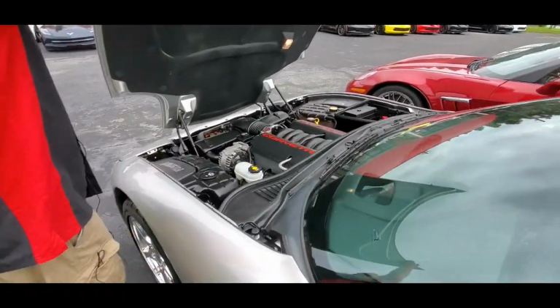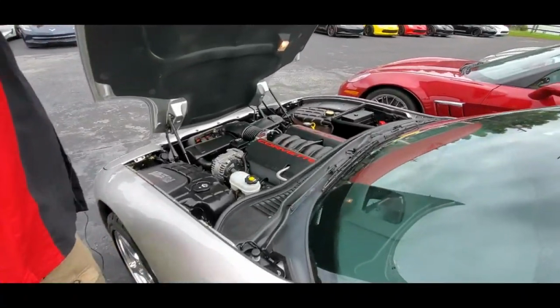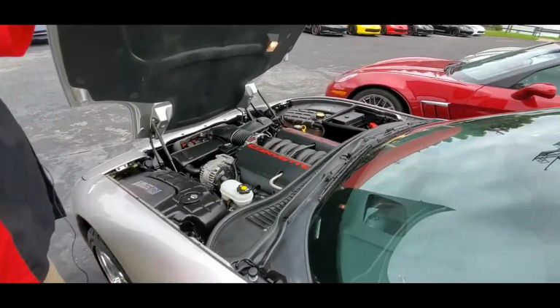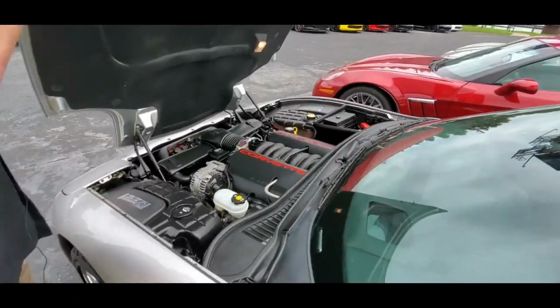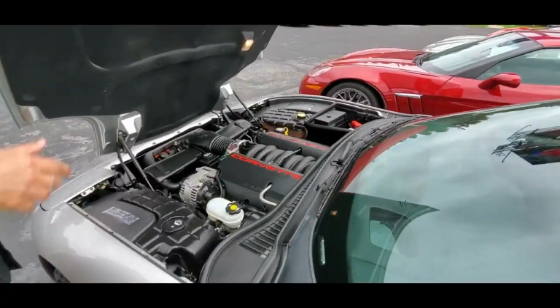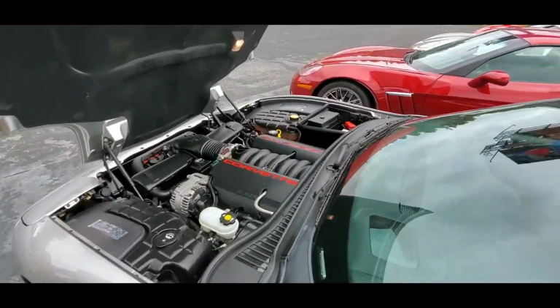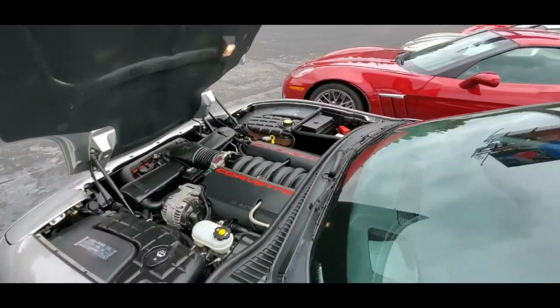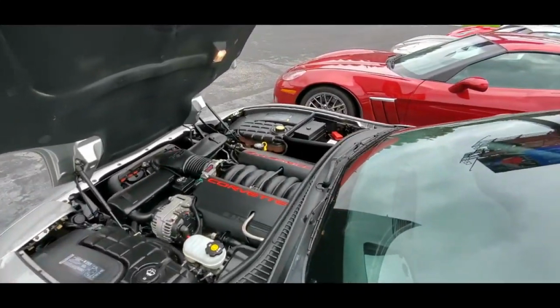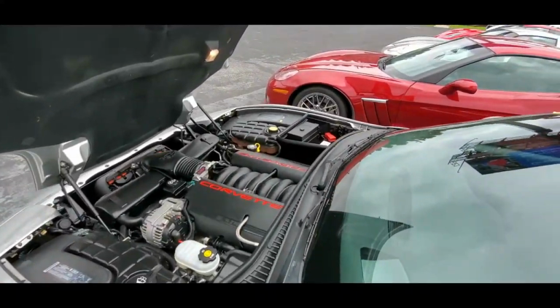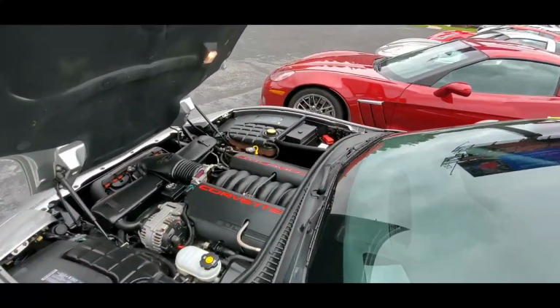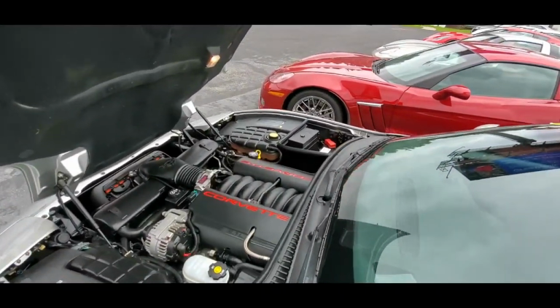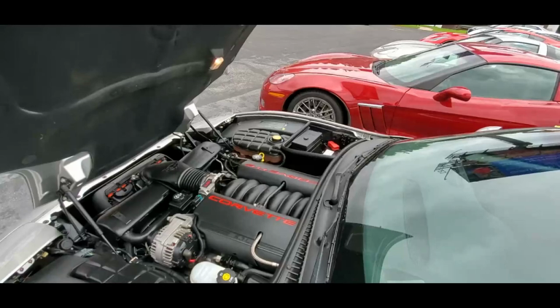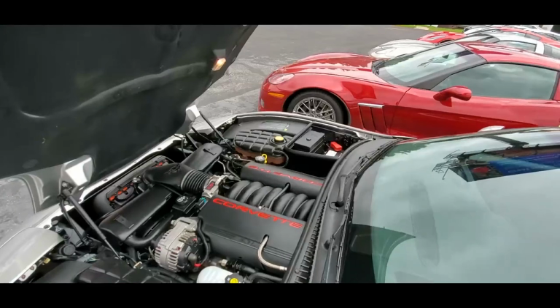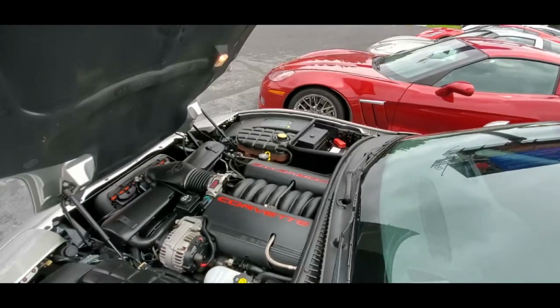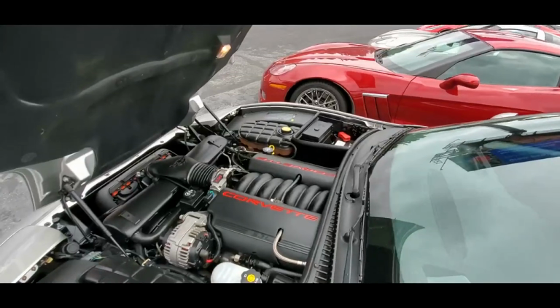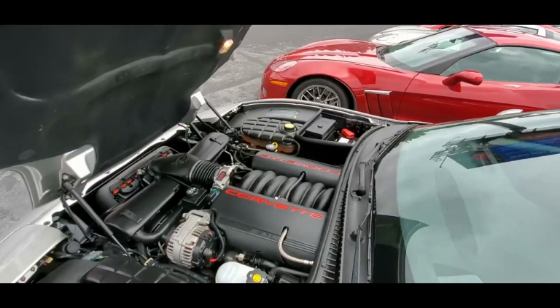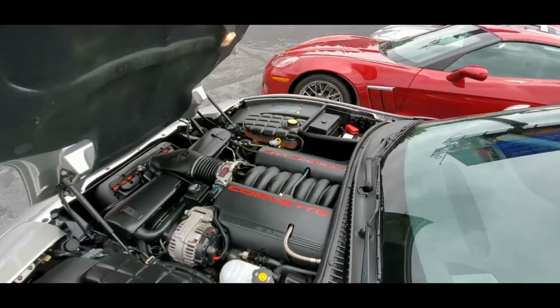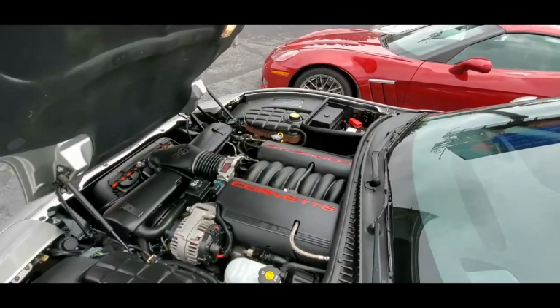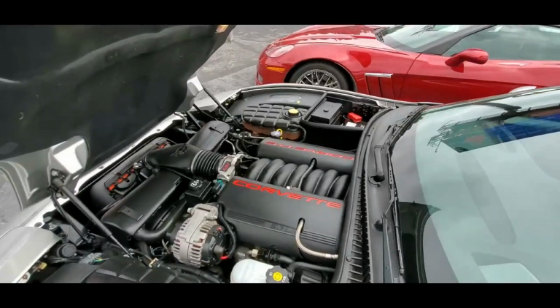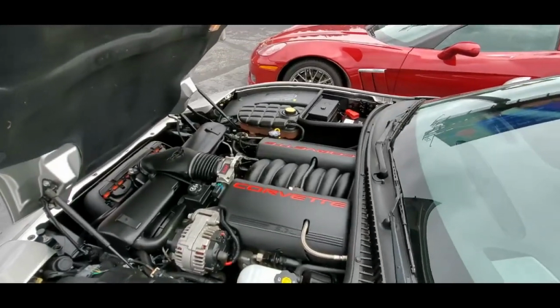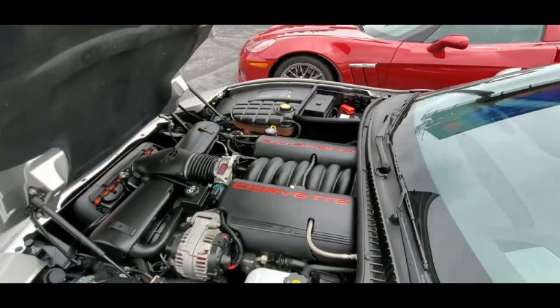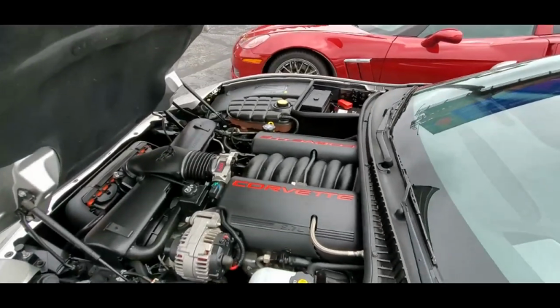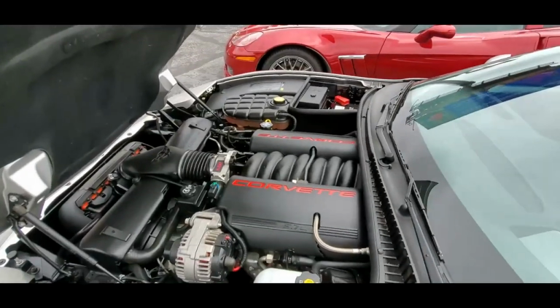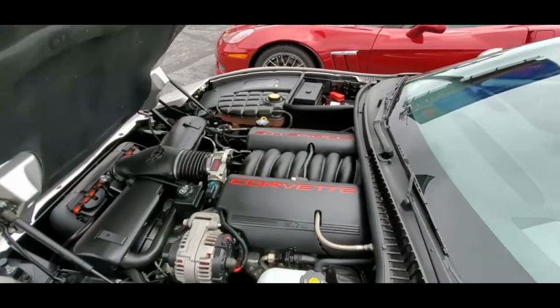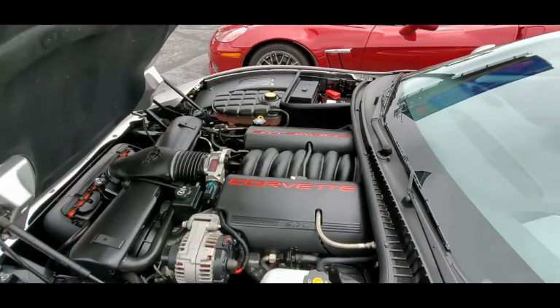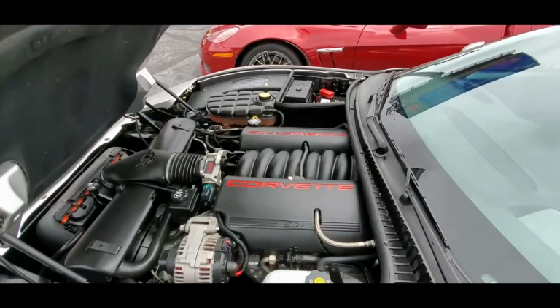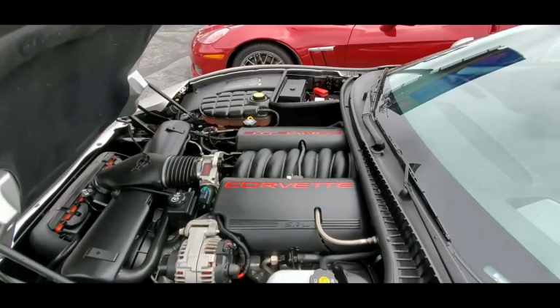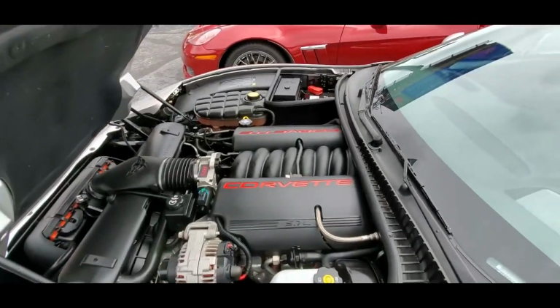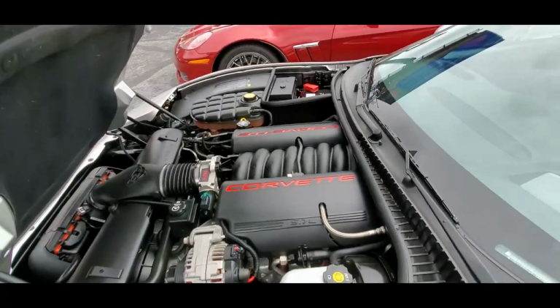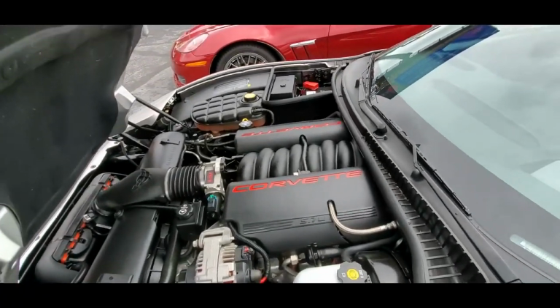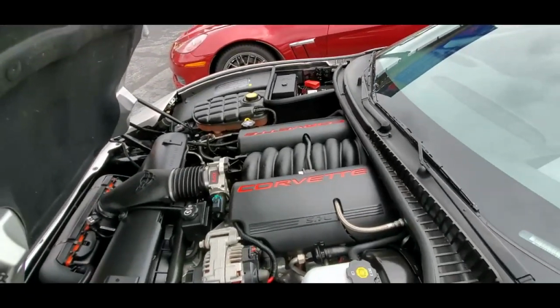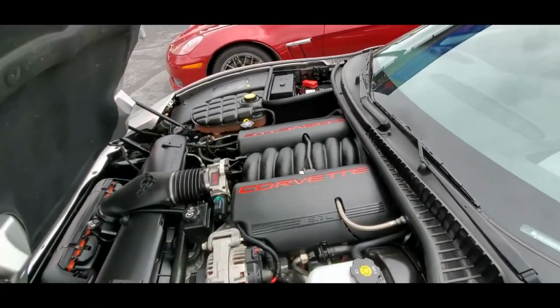Take this to your local car show. People will really be complimenting you on how nice your low mileage Corvette looks.